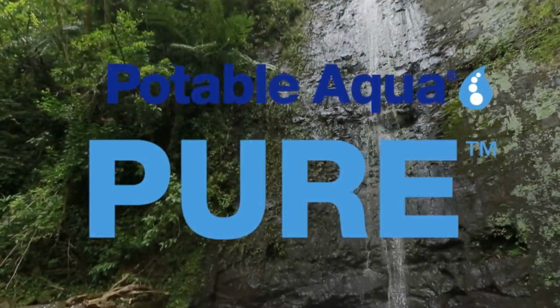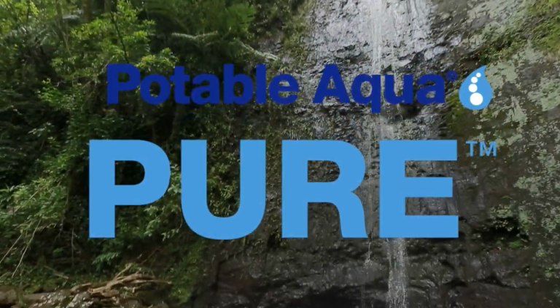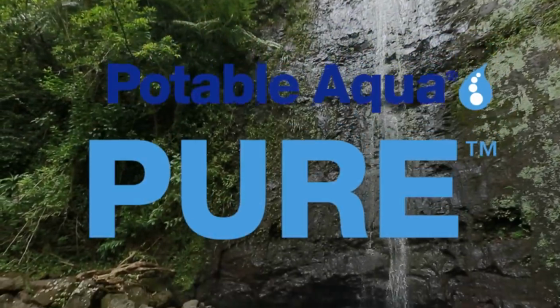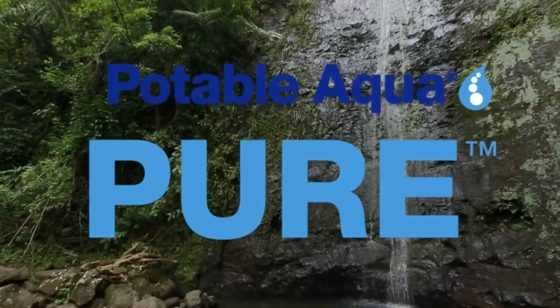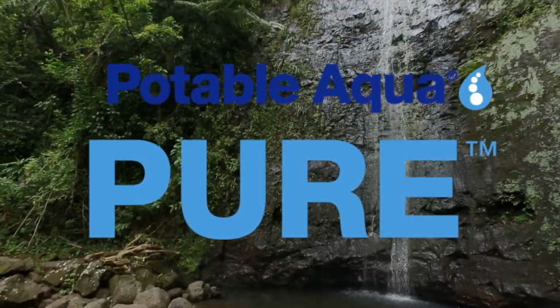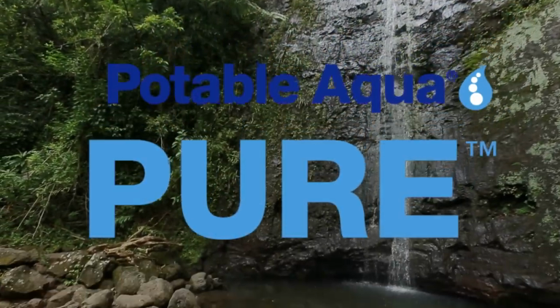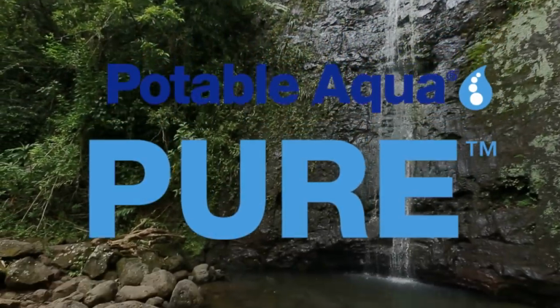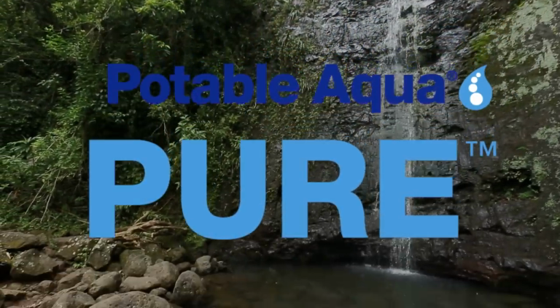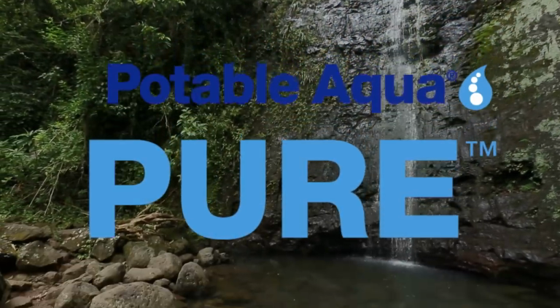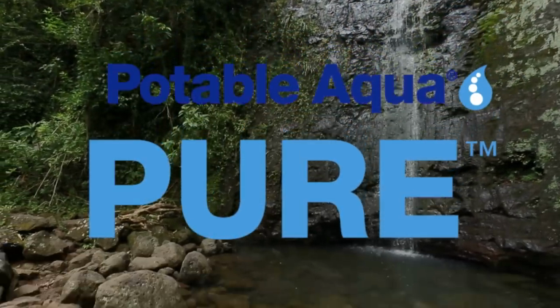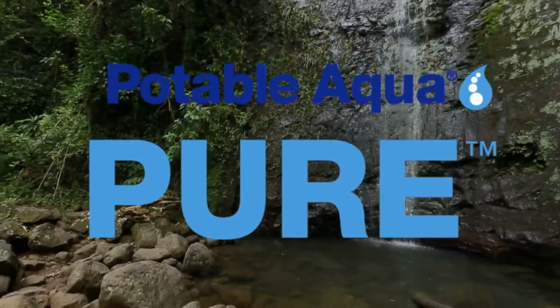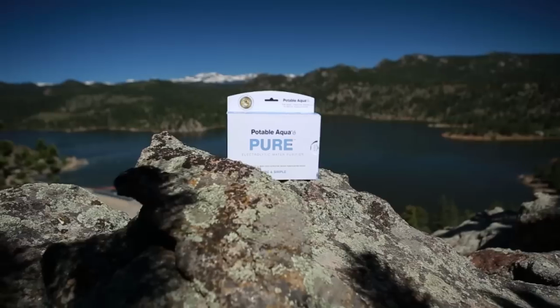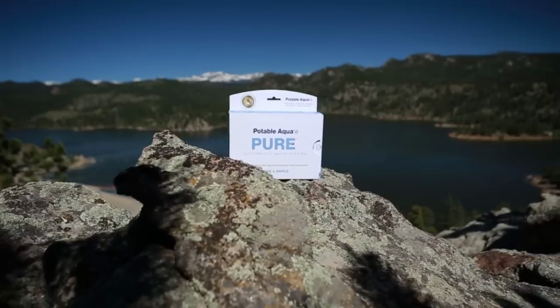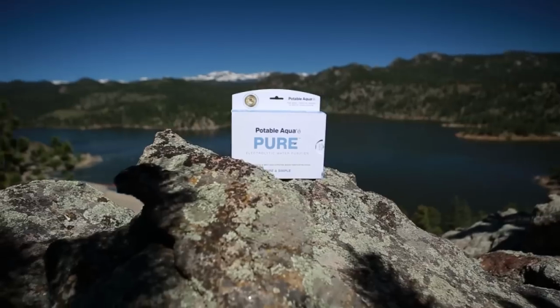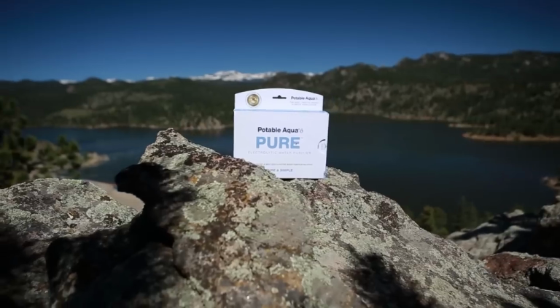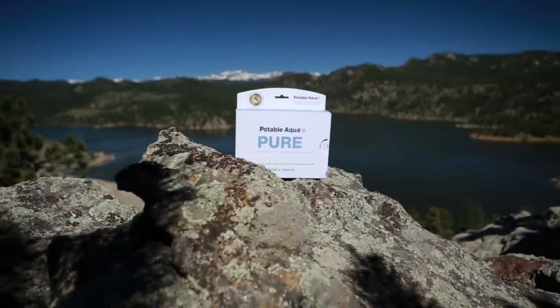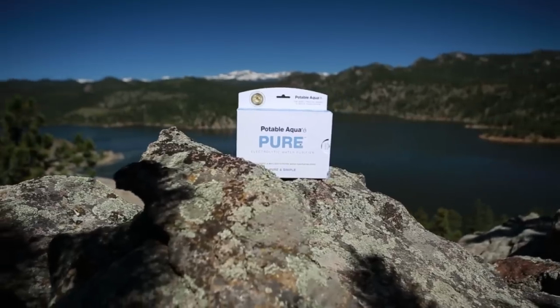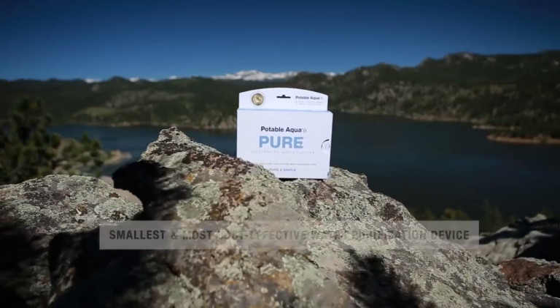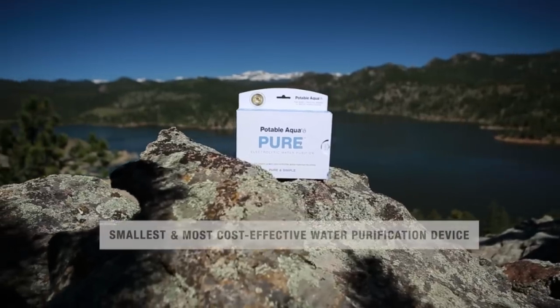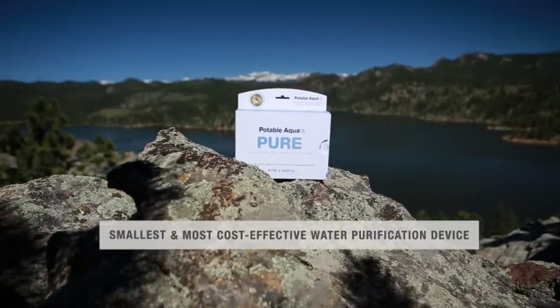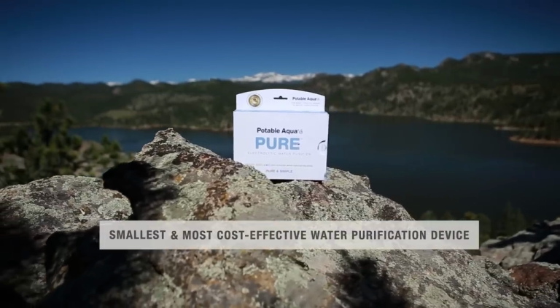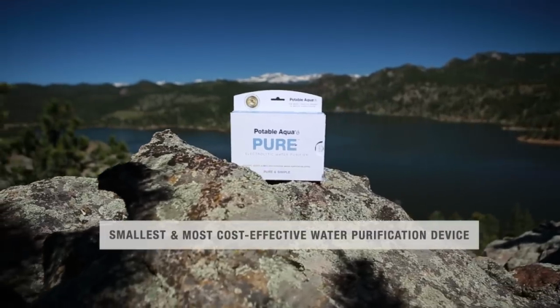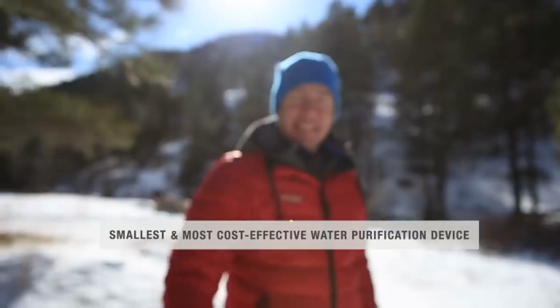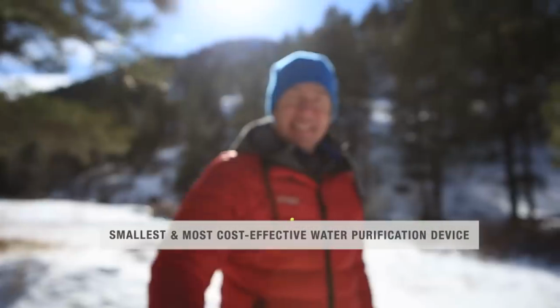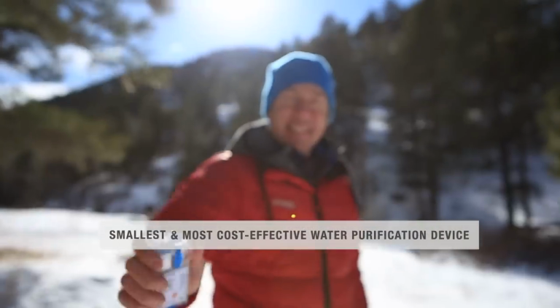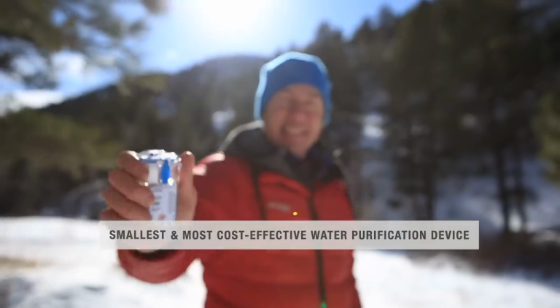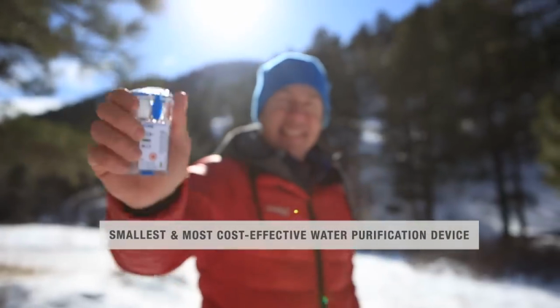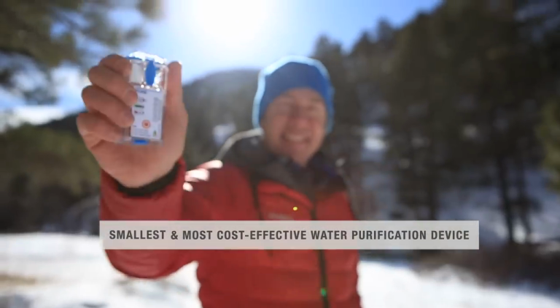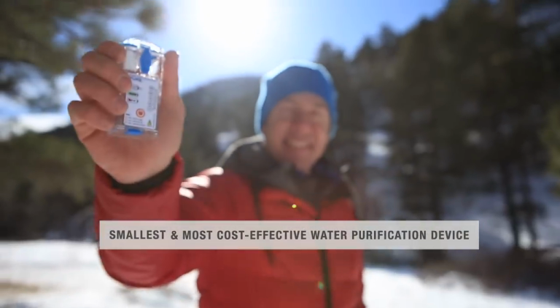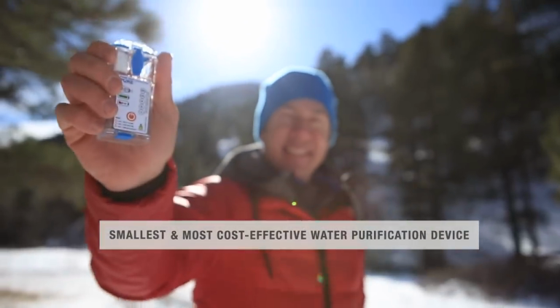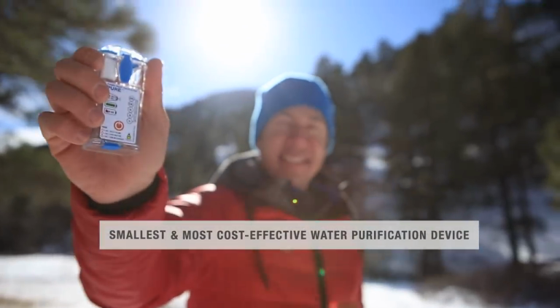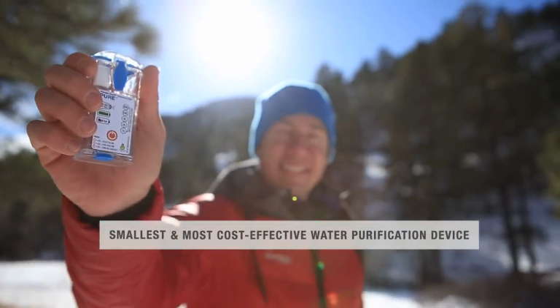When safe drinking water is a concern, the Potovacqua Pure Electrolytic Water Purifier is the clear choice.